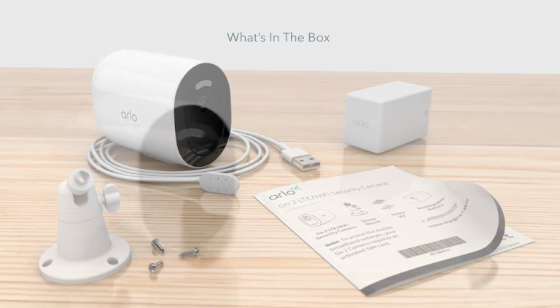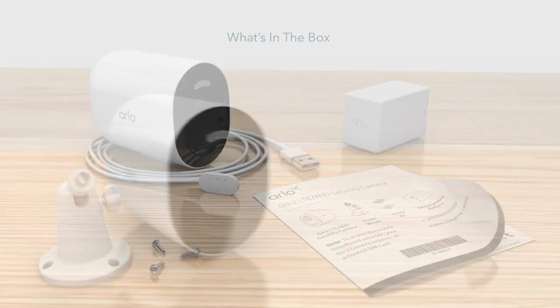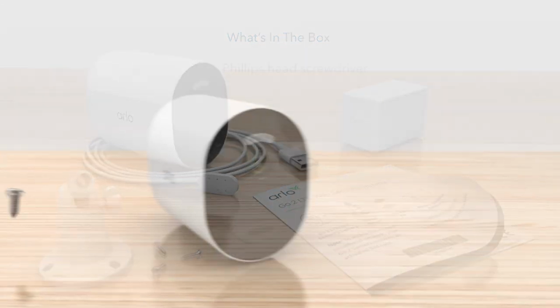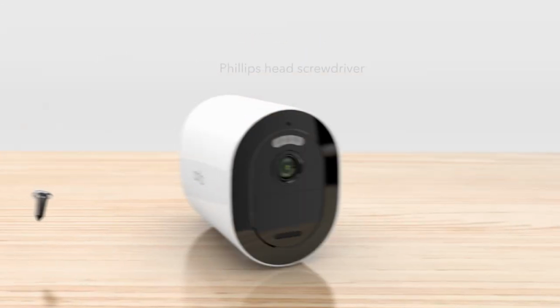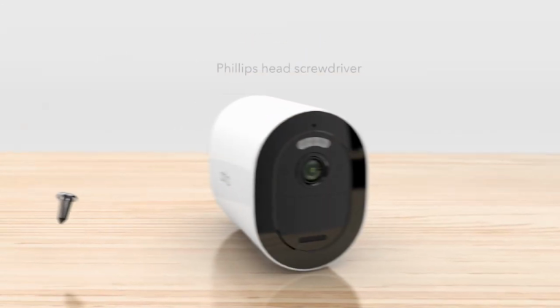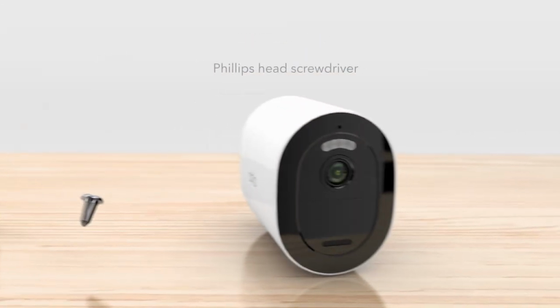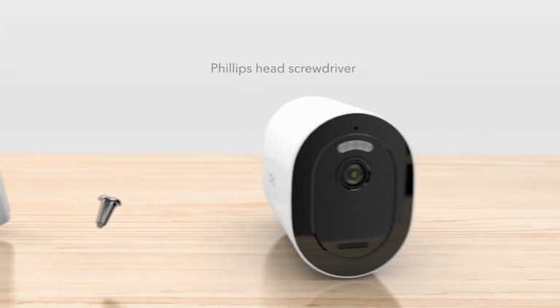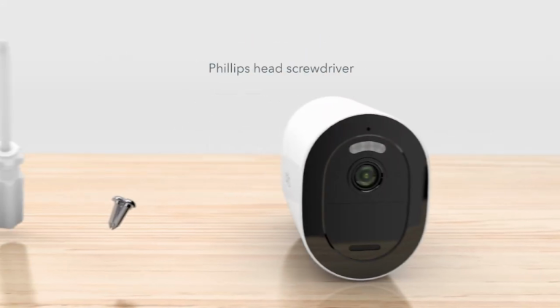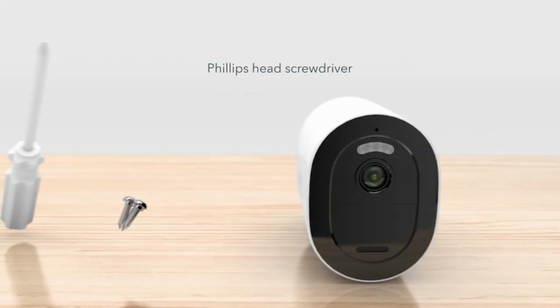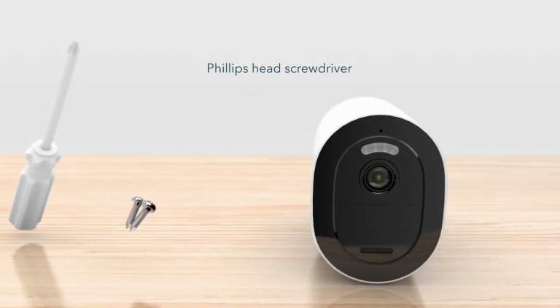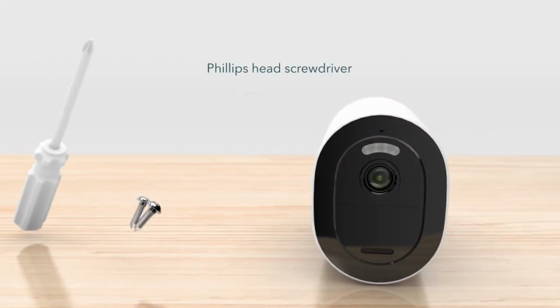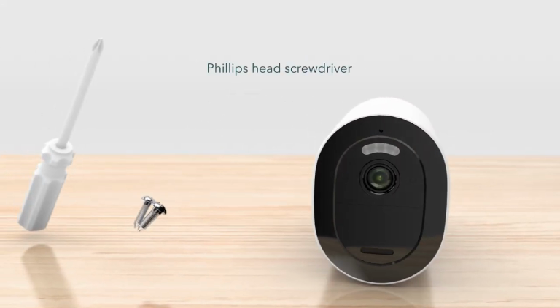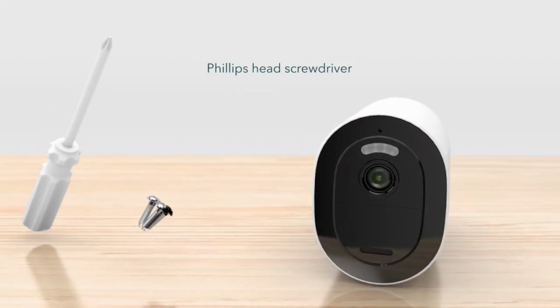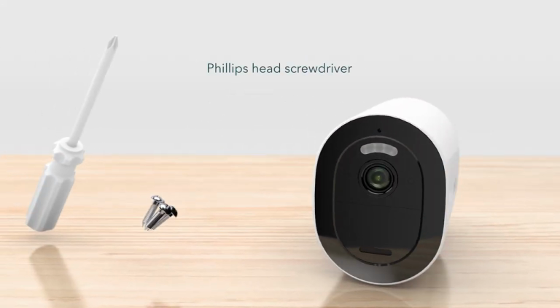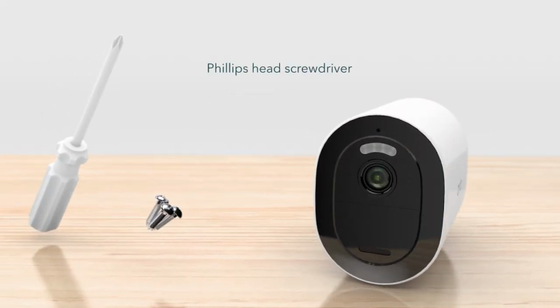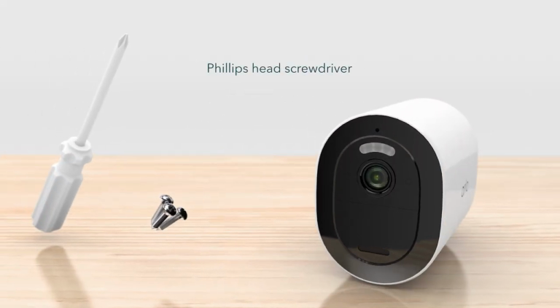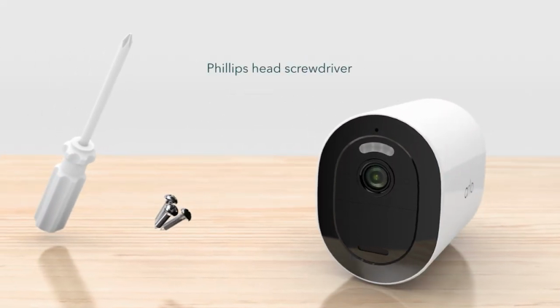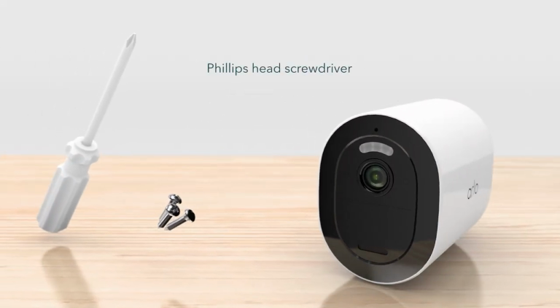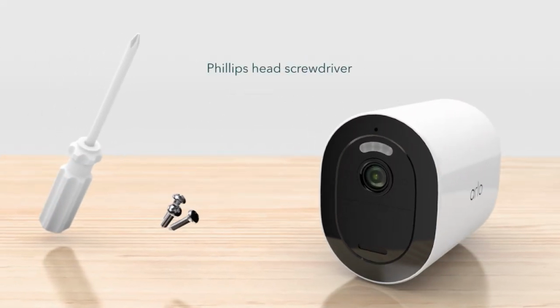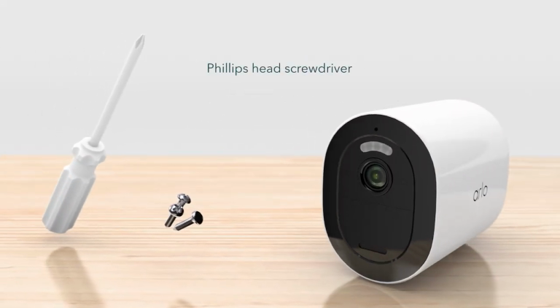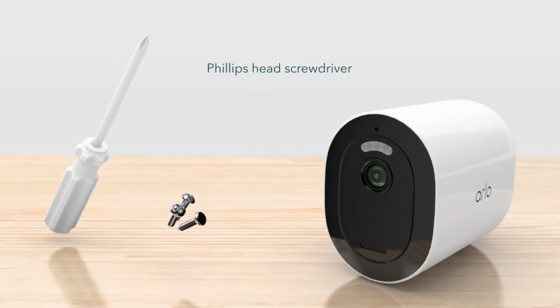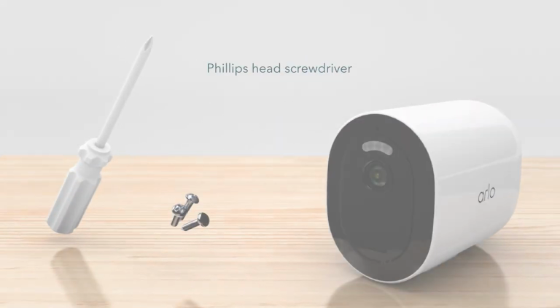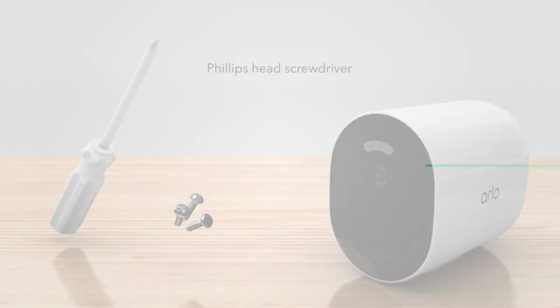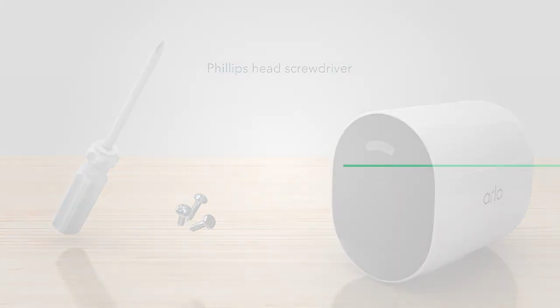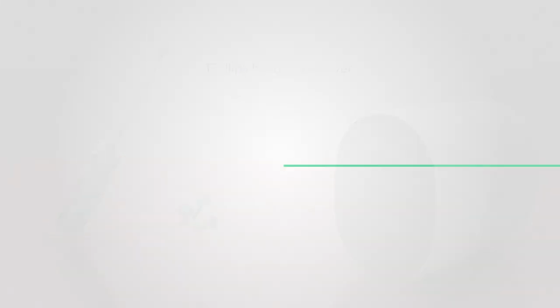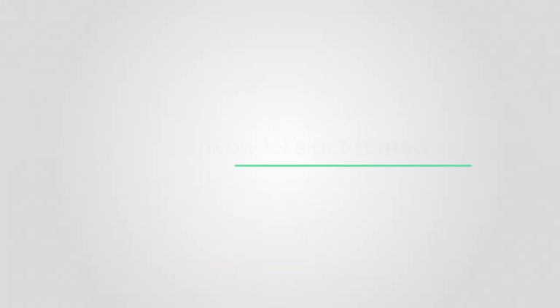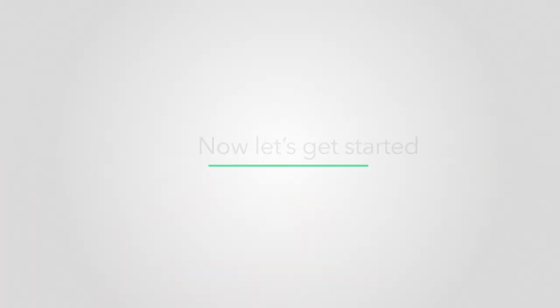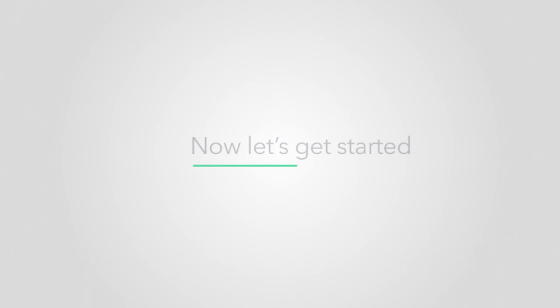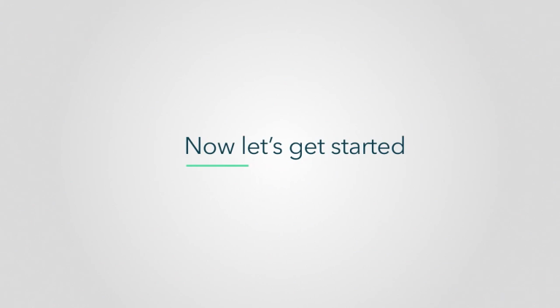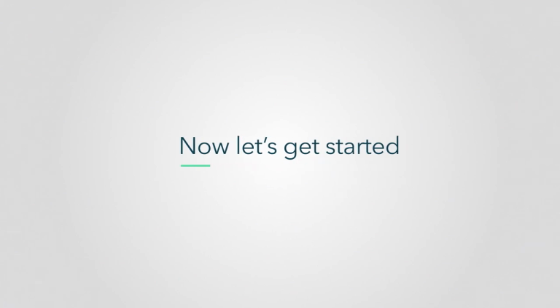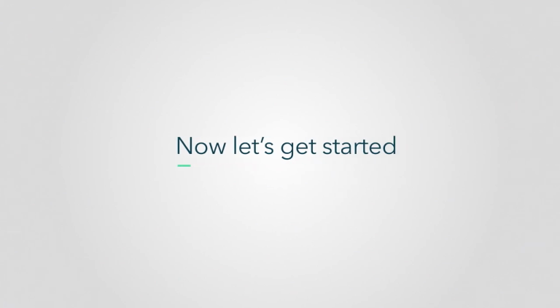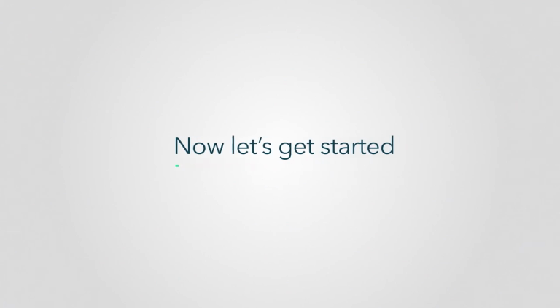All you need is a Phillips head screwdriver to mount your camera. Now let's get started.